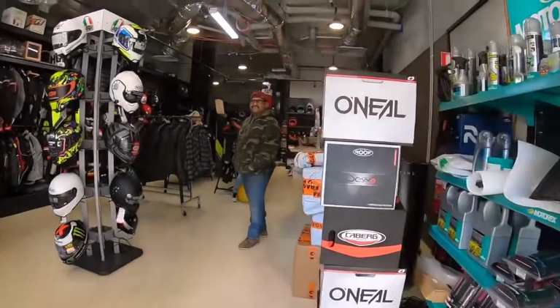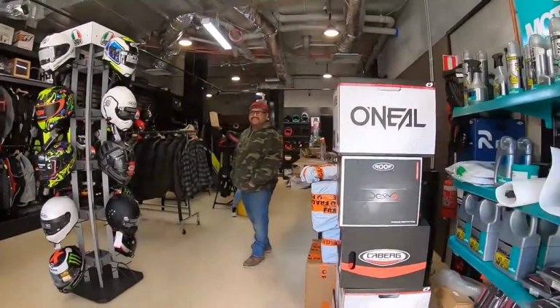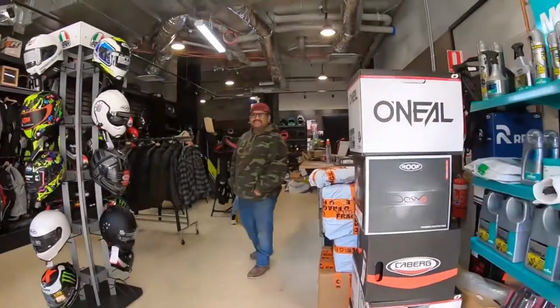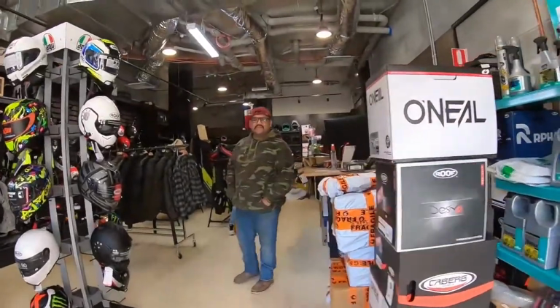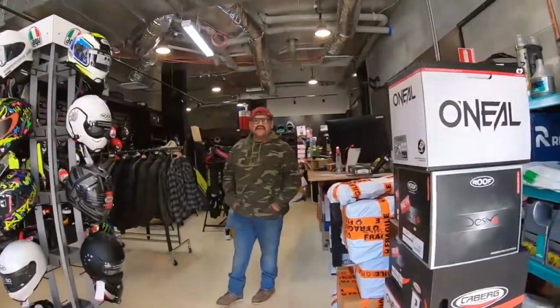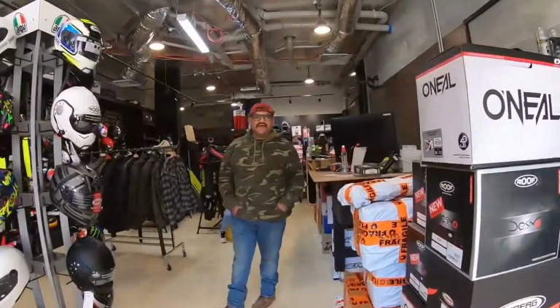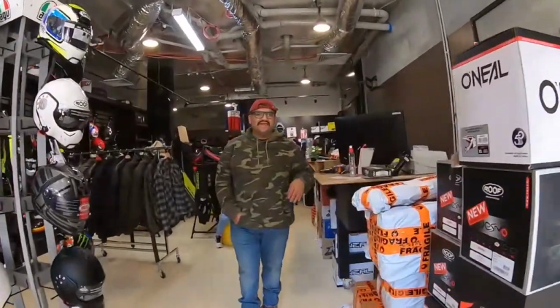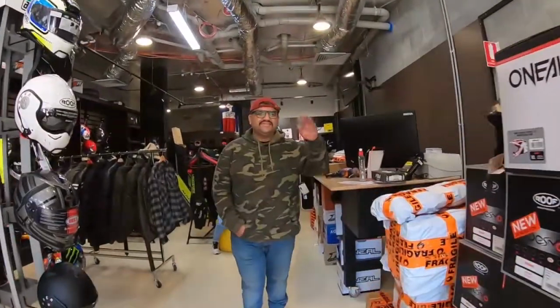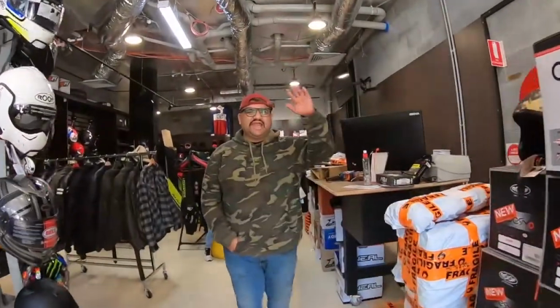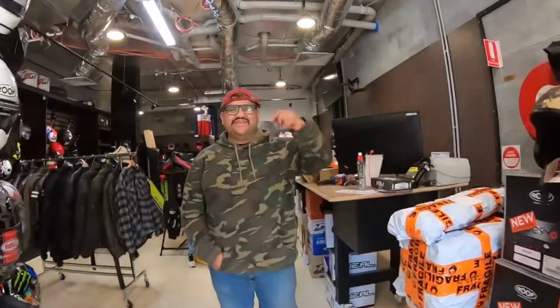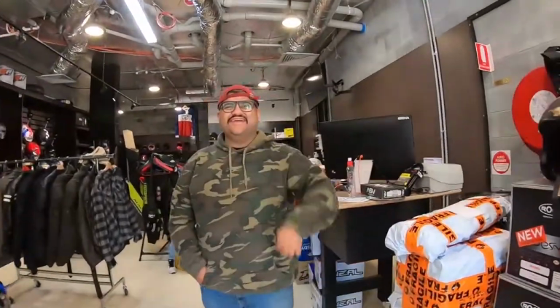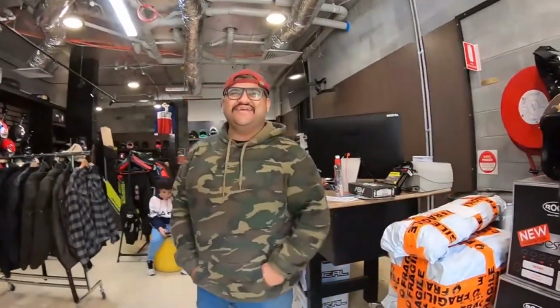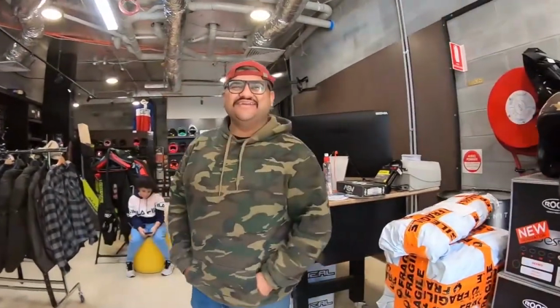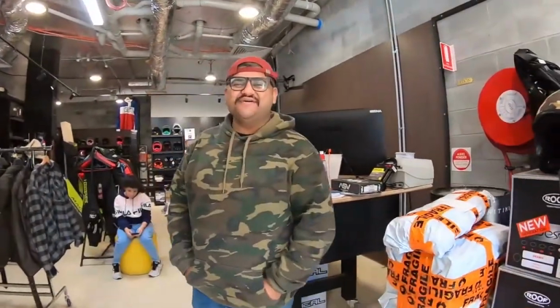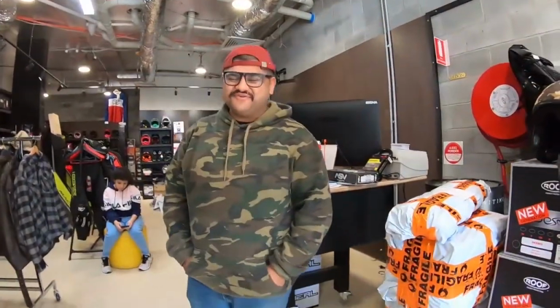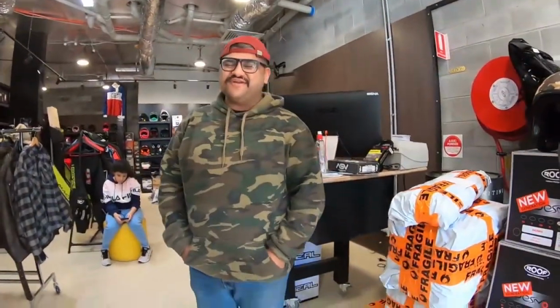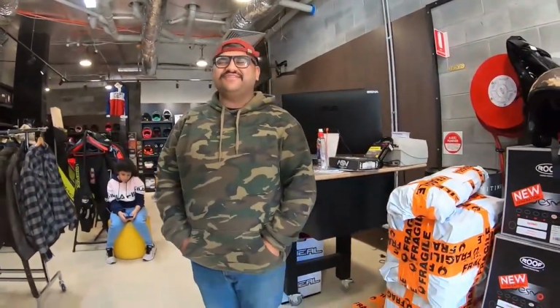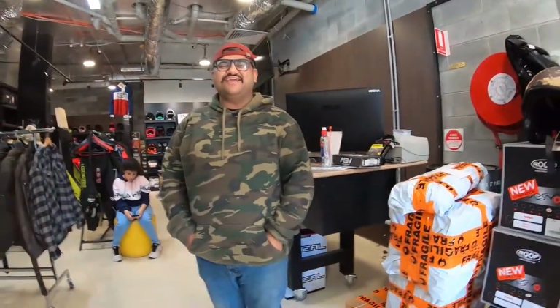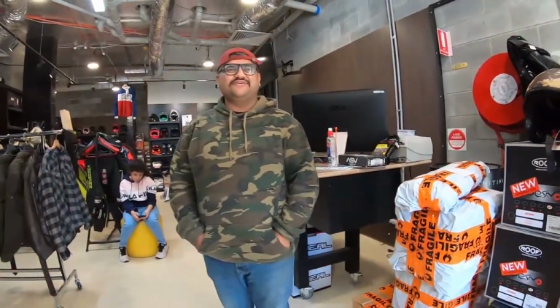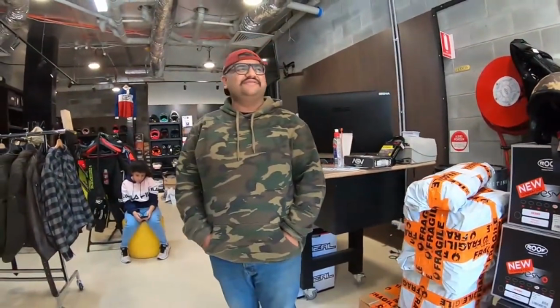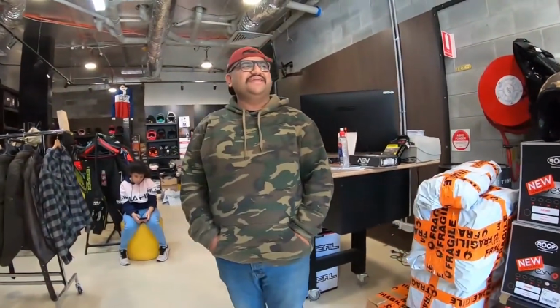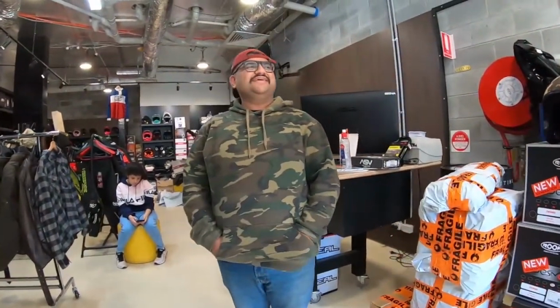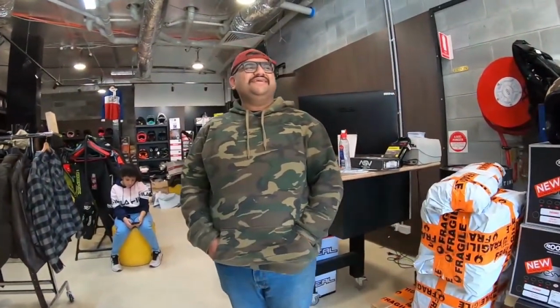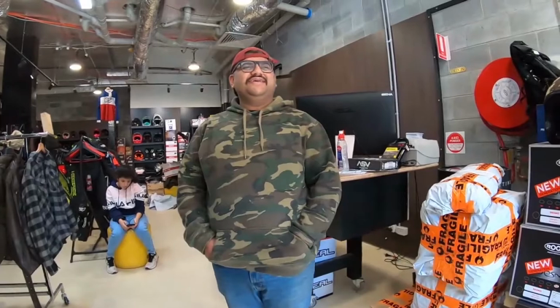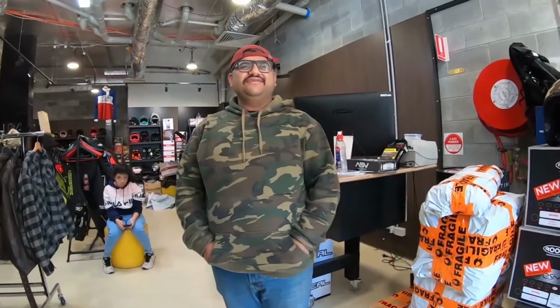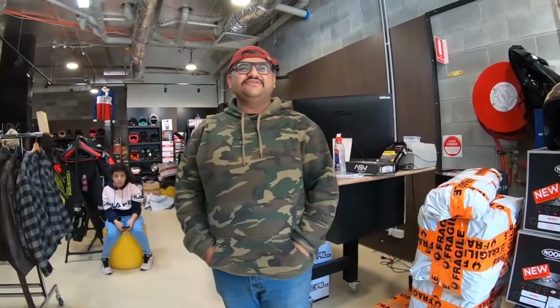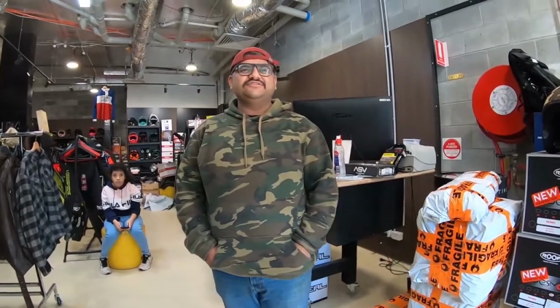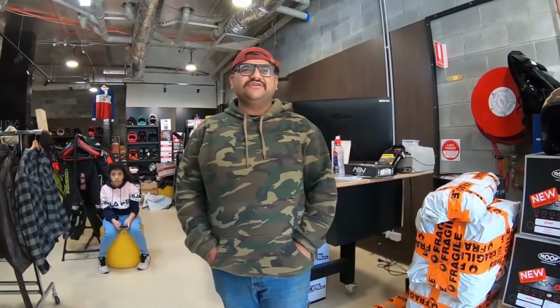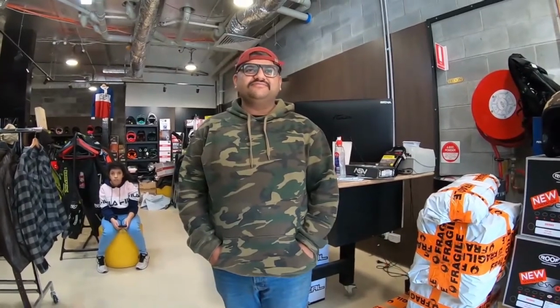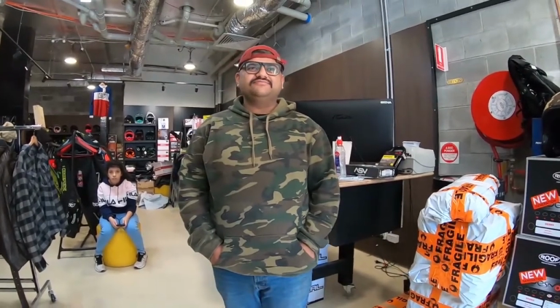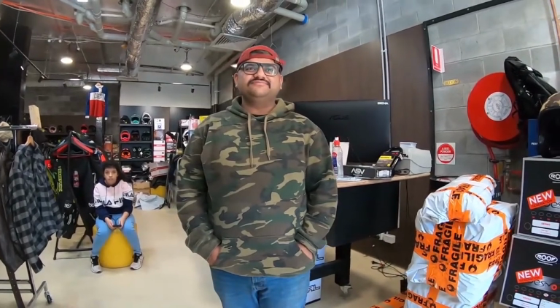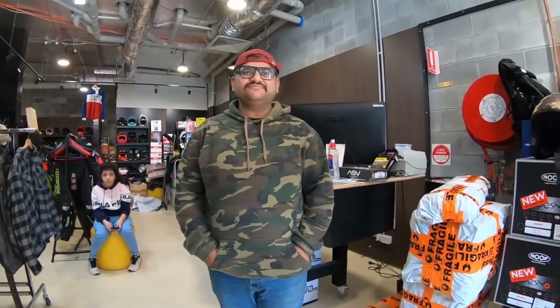Dave, bye bye mate, it's been a while, how have you been? I'm good mate, thanks for coming in. Dave, can you give us a shop tour please?